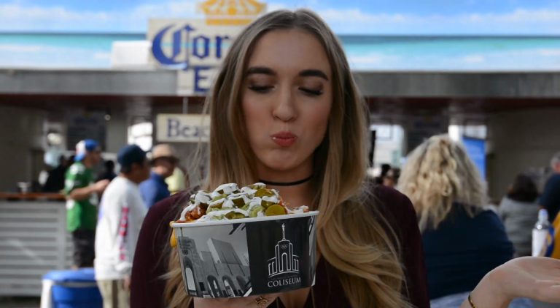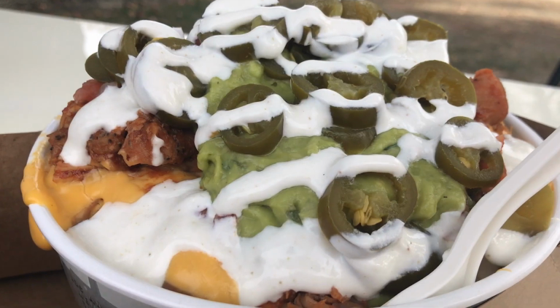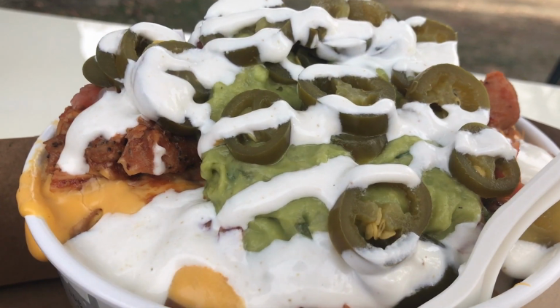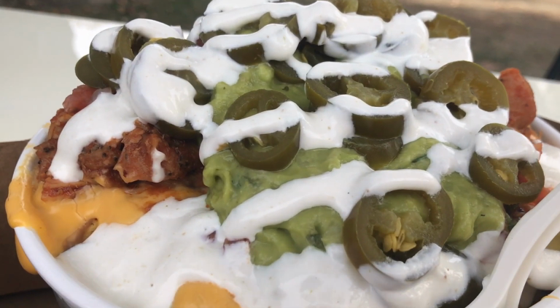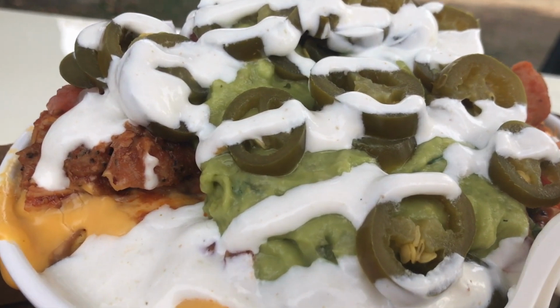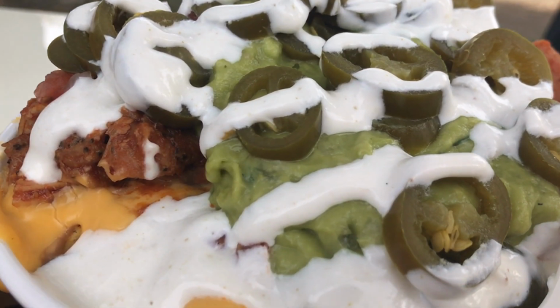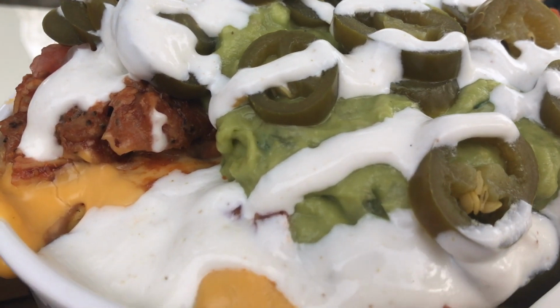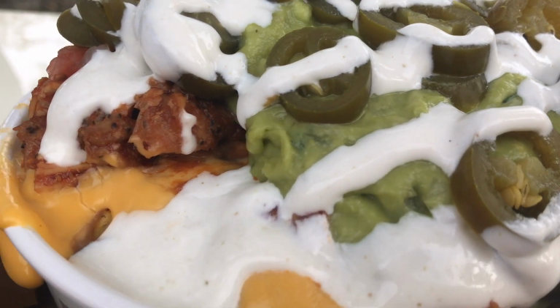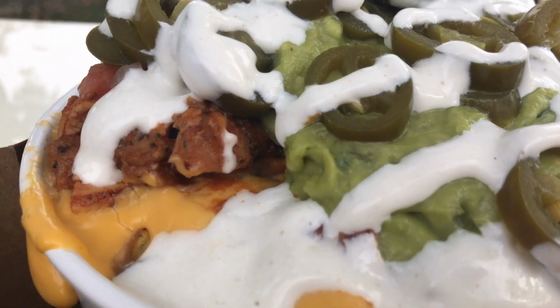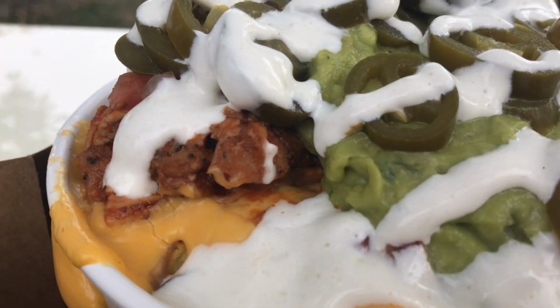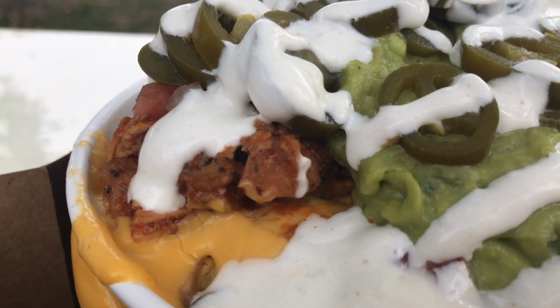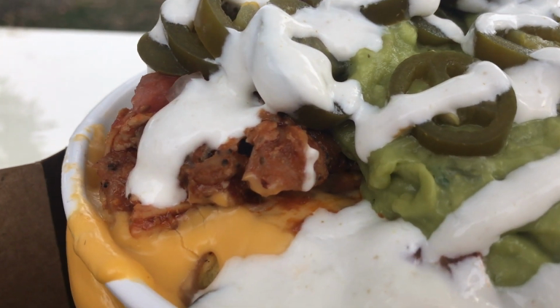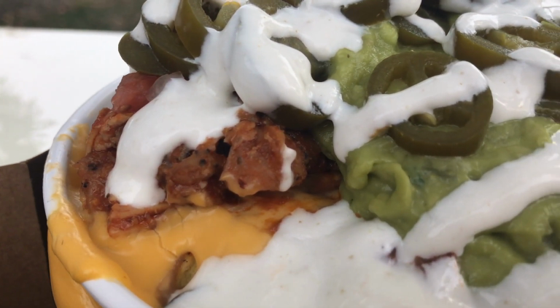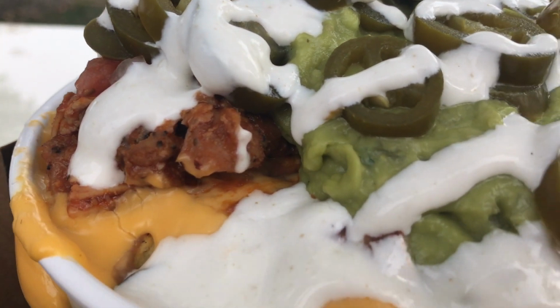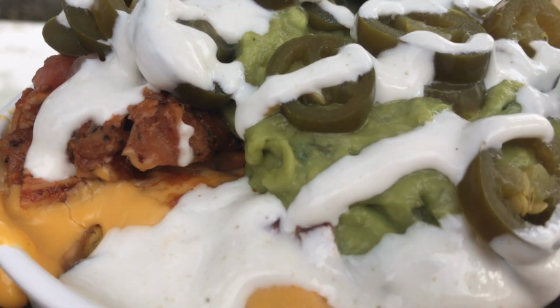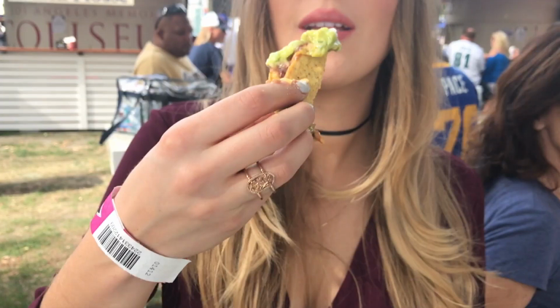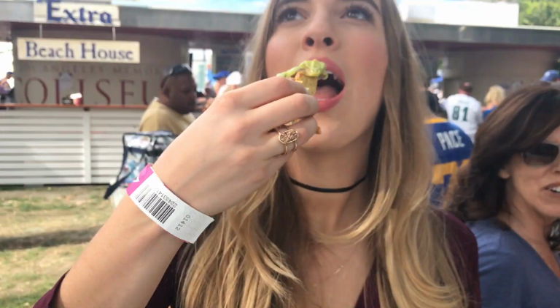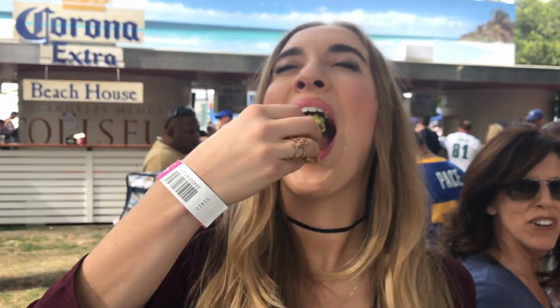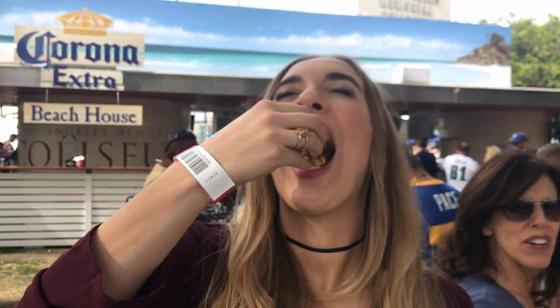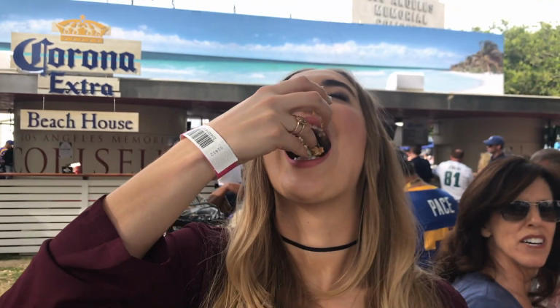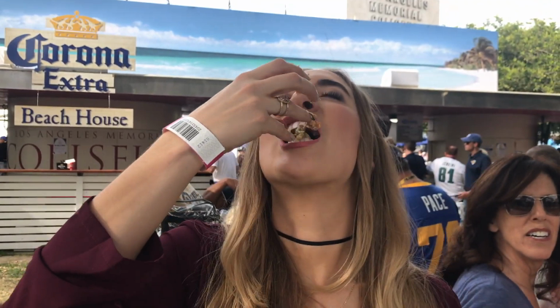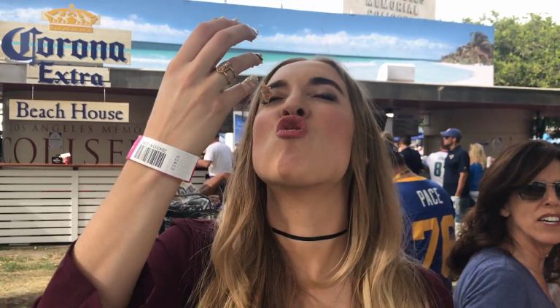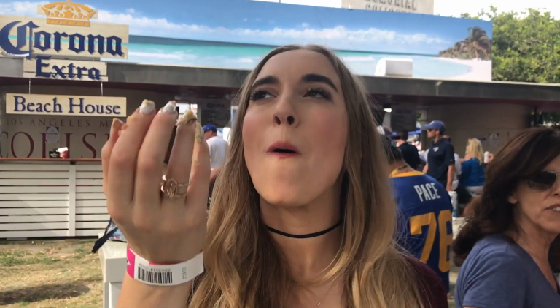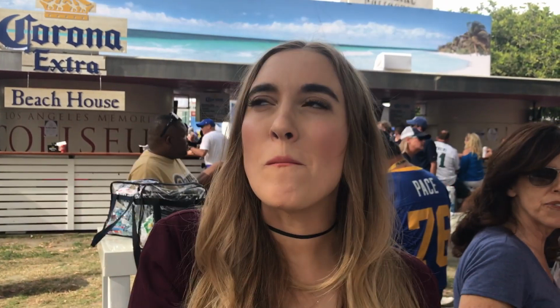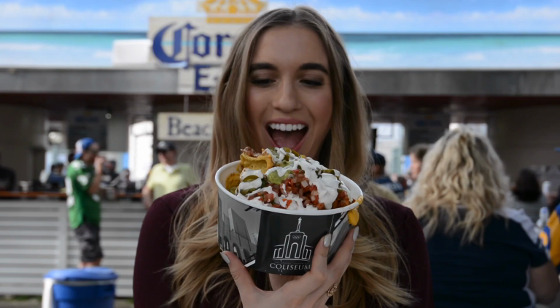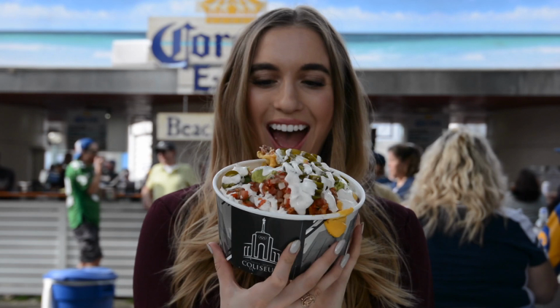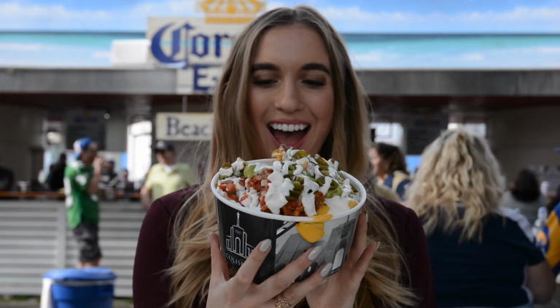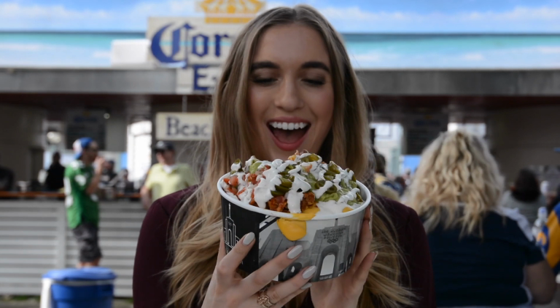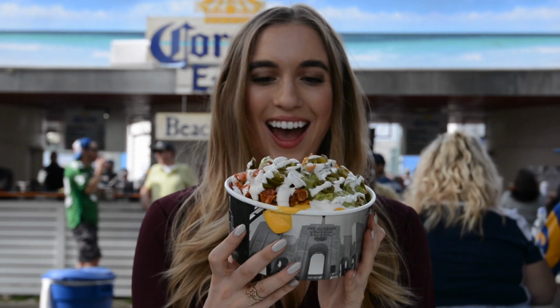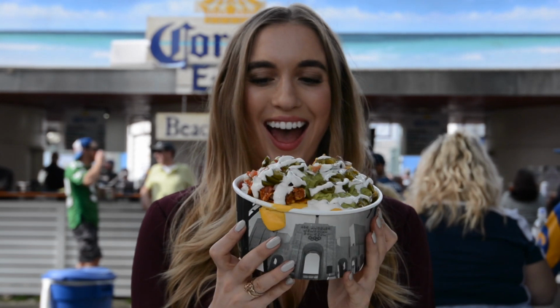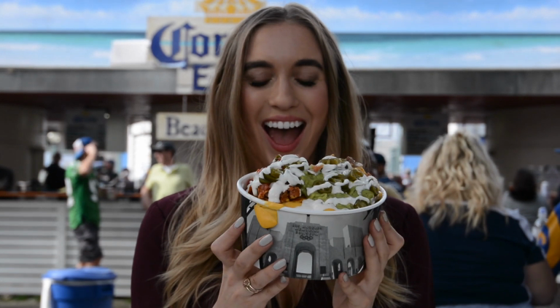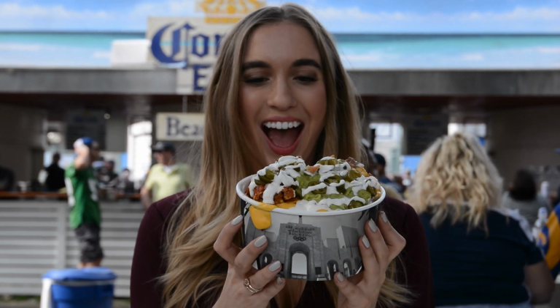Got a little bit of everything in that bite. Love the beans. Not everyone's putting refried beans on their stadium nachos, so I definitely appreciate this.